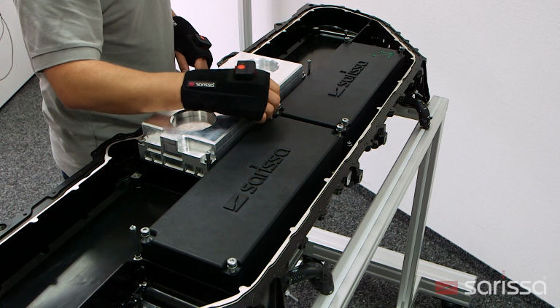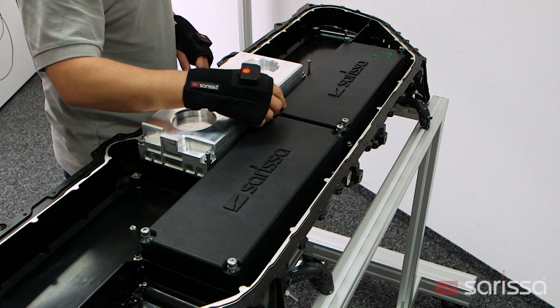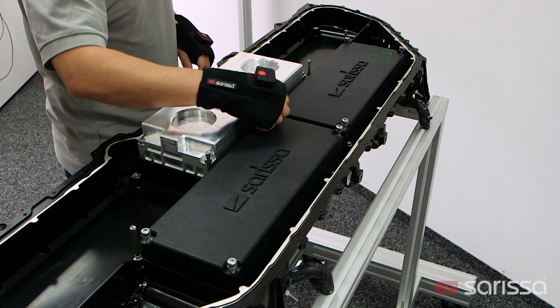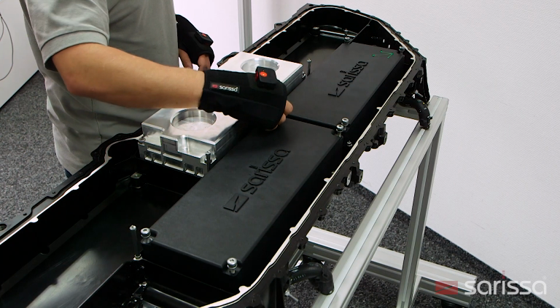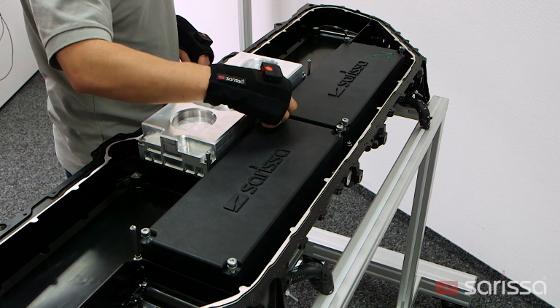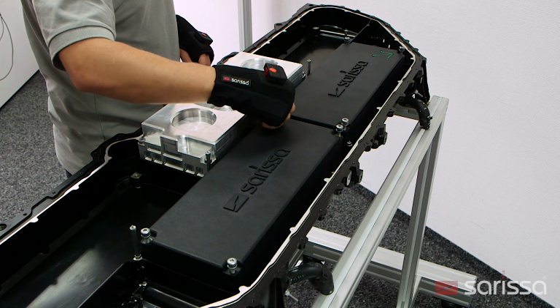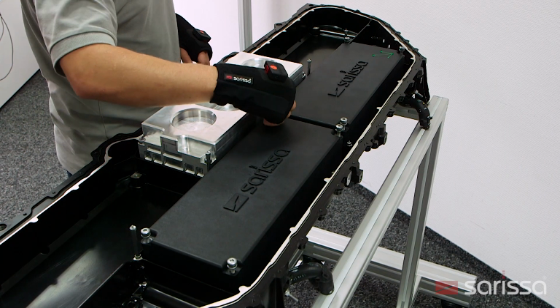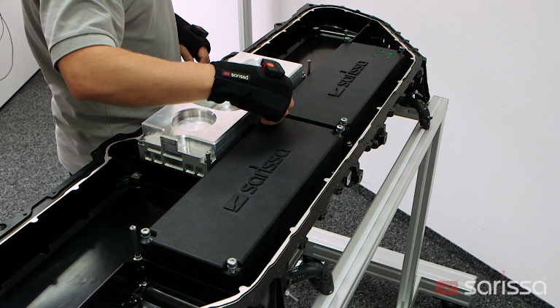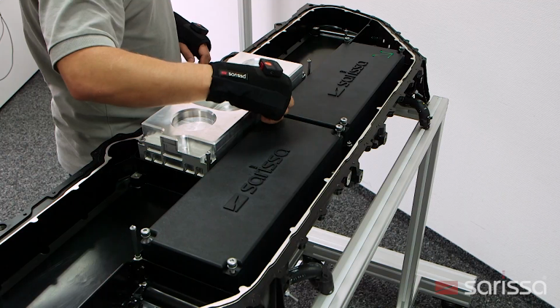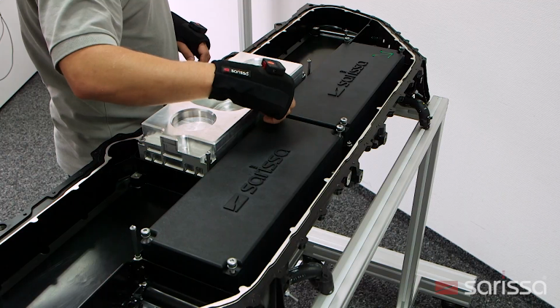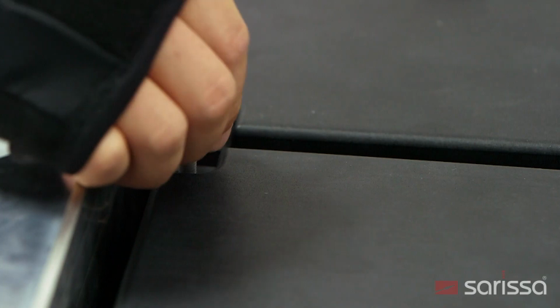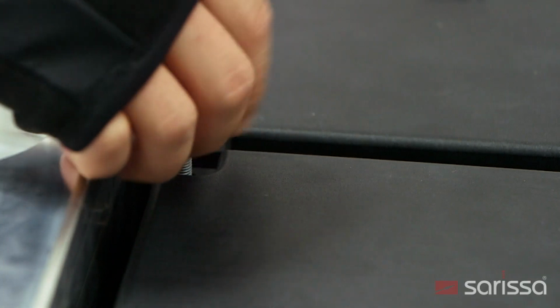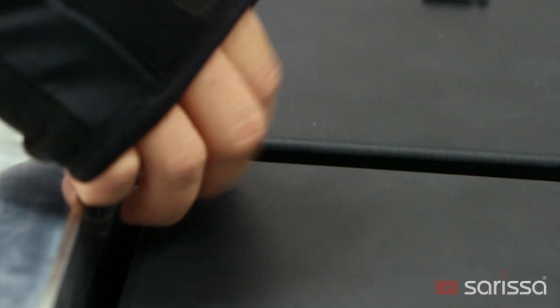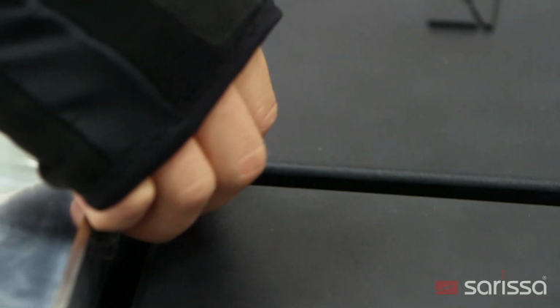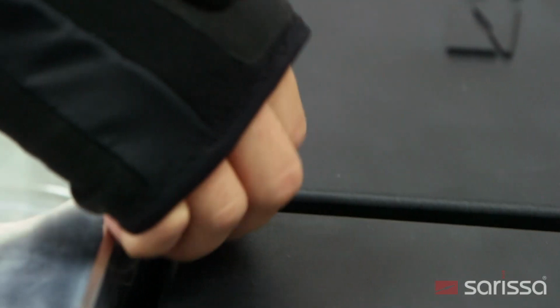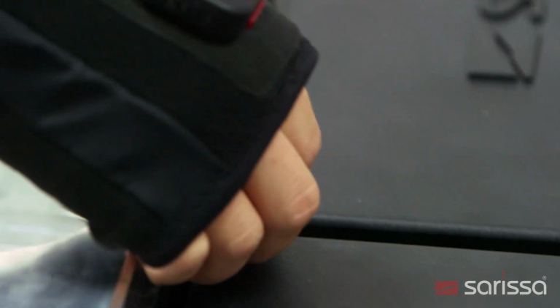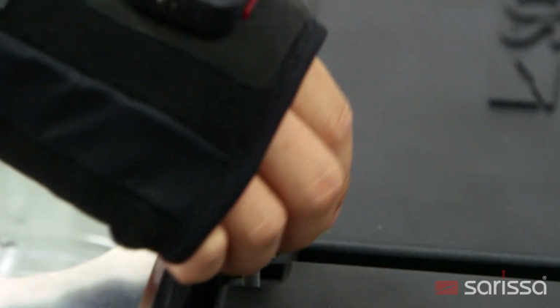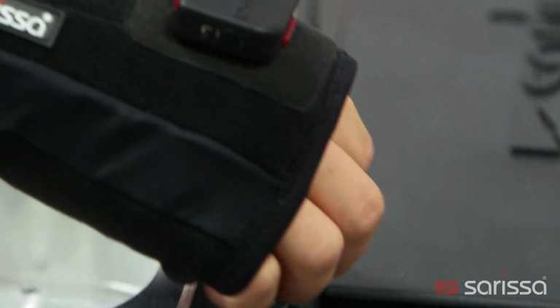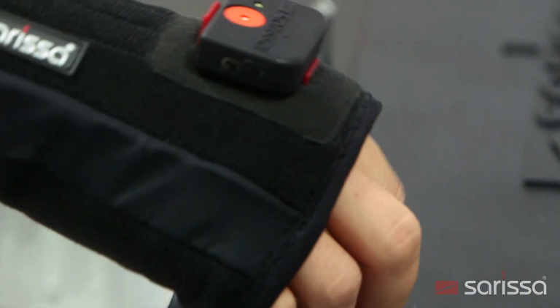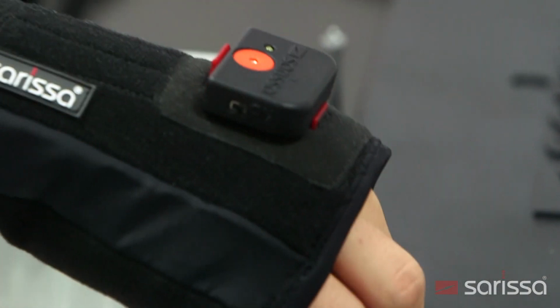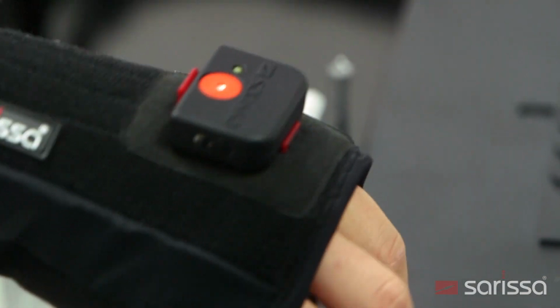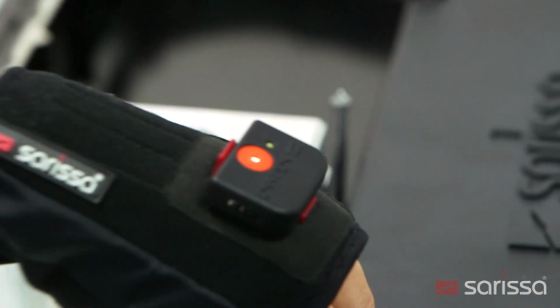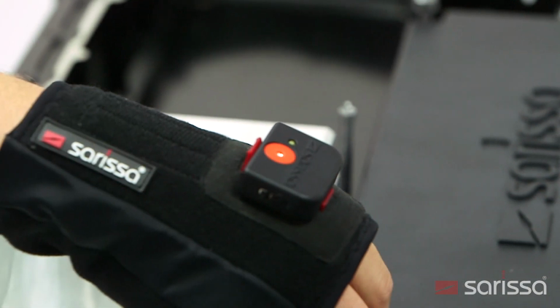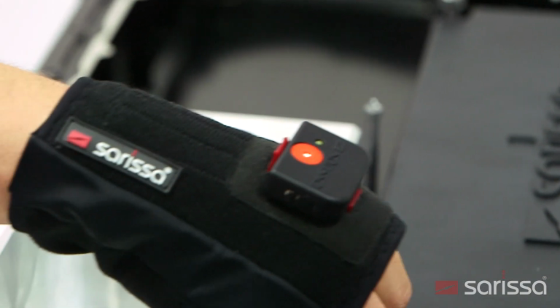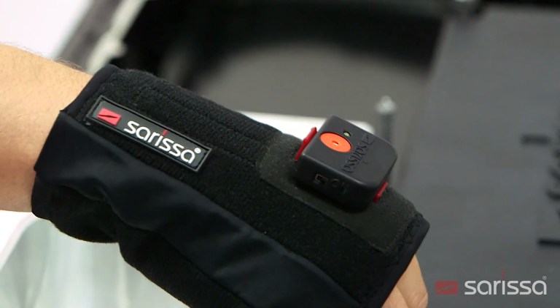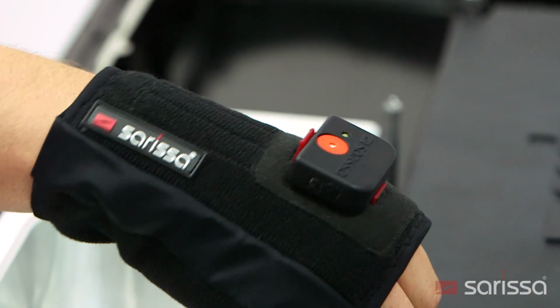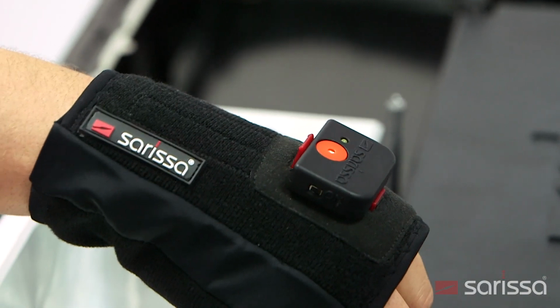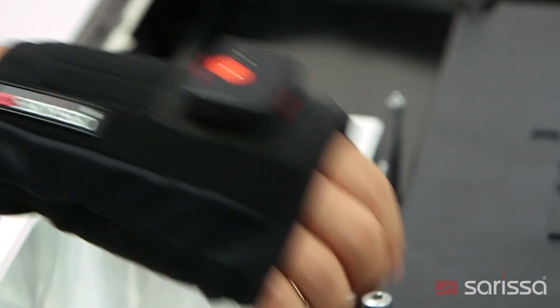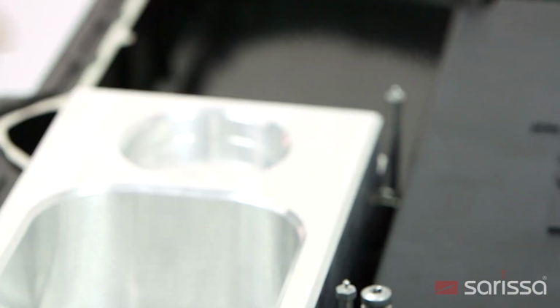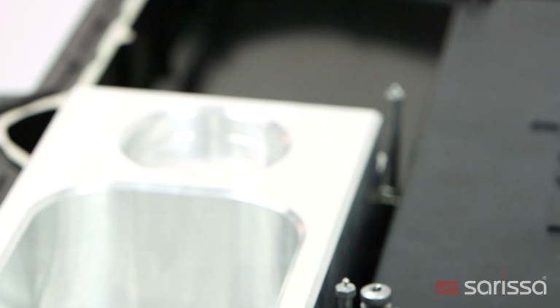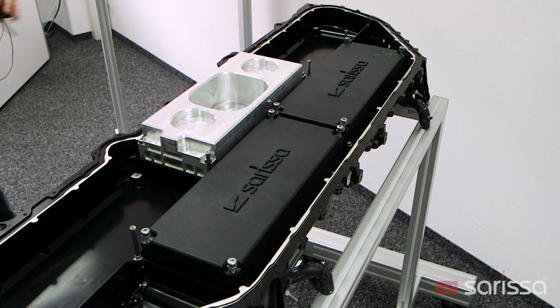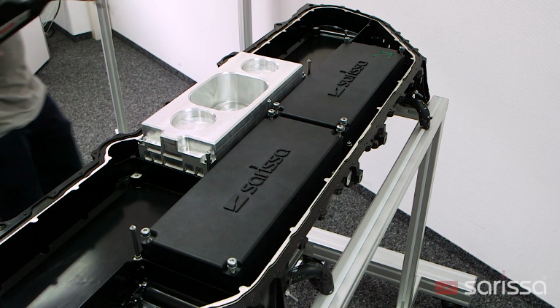The hand band is available in different sizes and can be worn over the work glove. The position transmitter weighs only 21 grams.